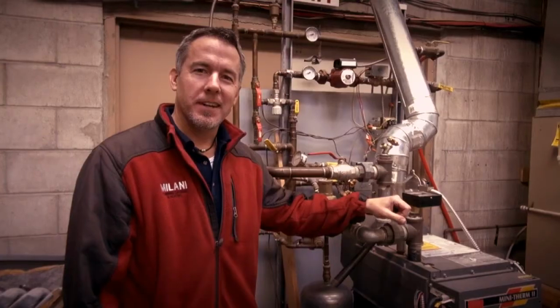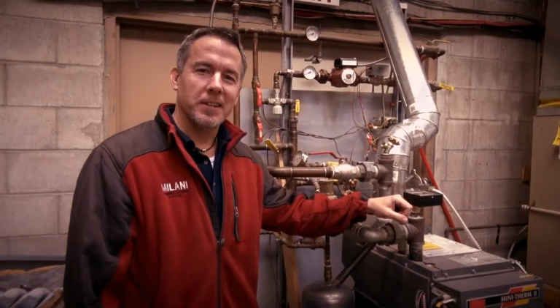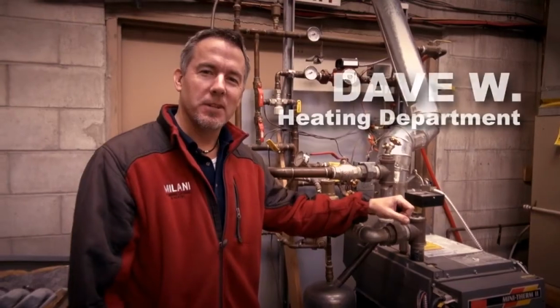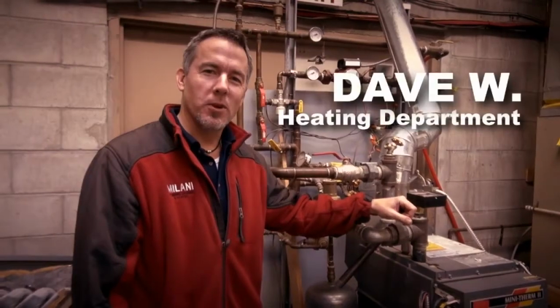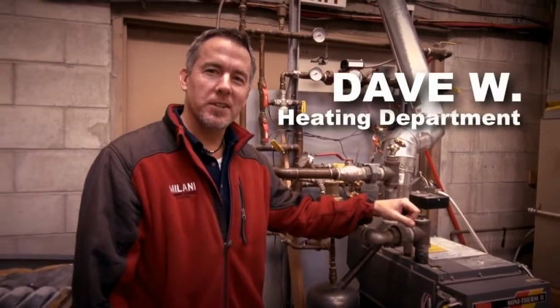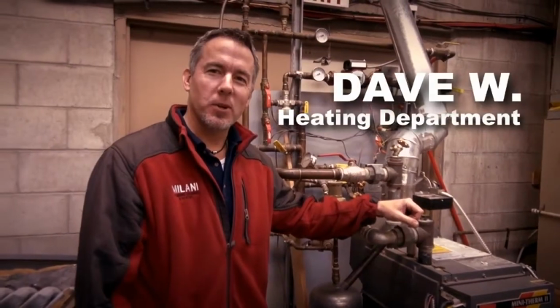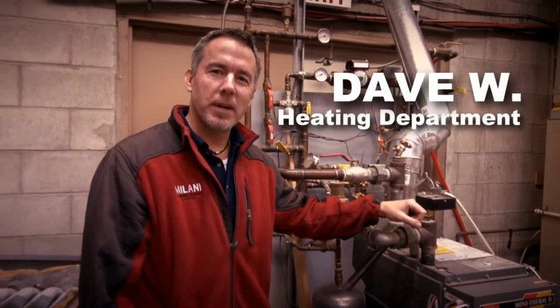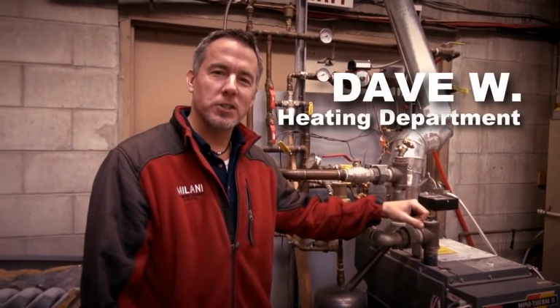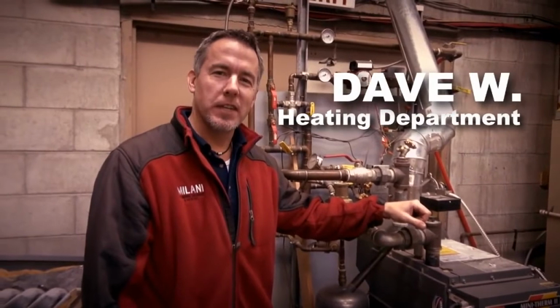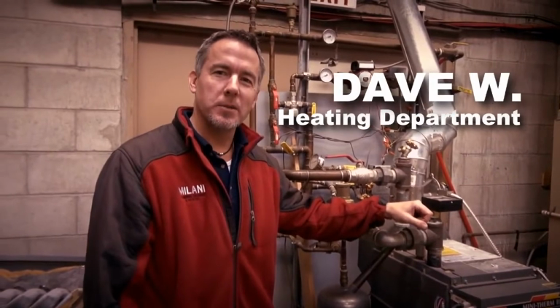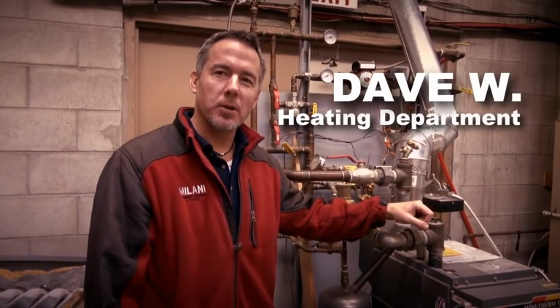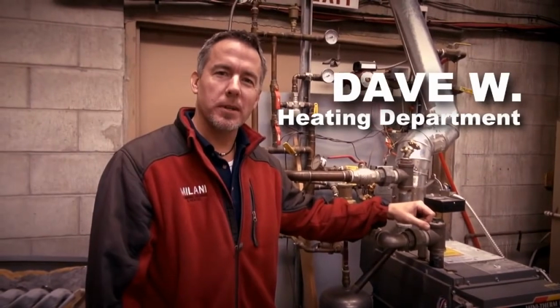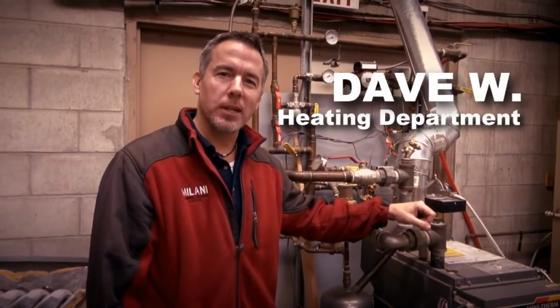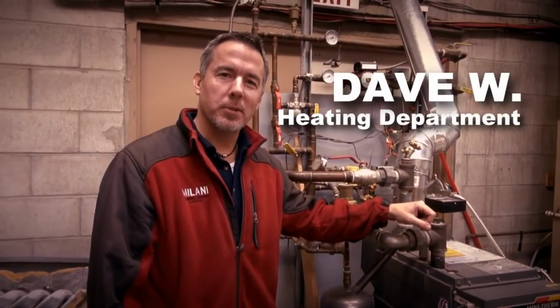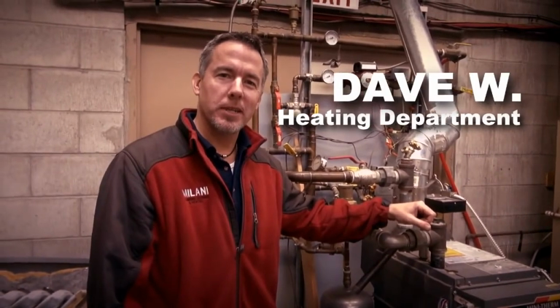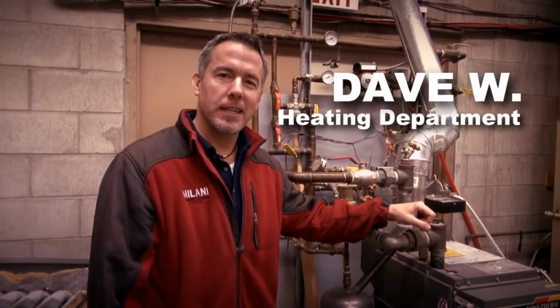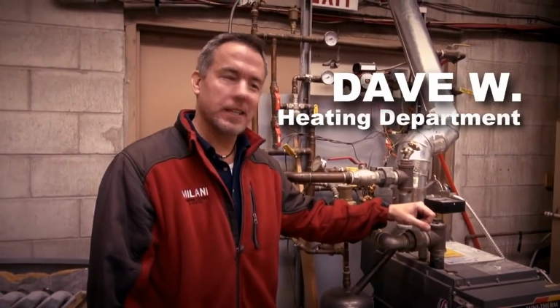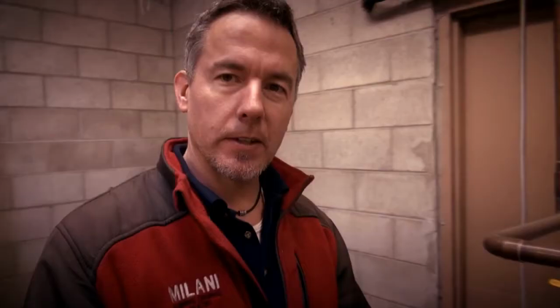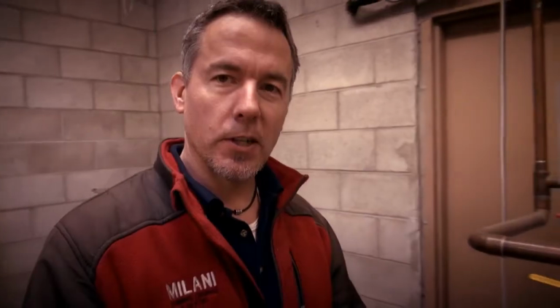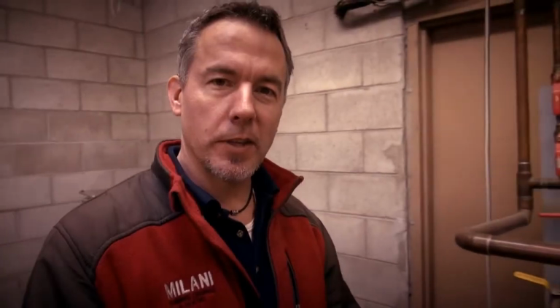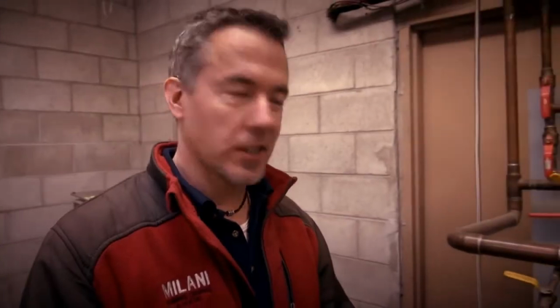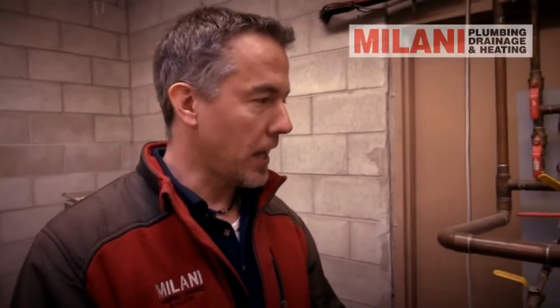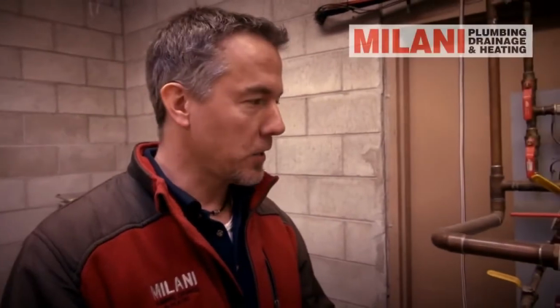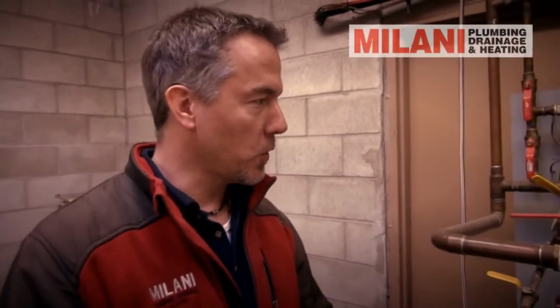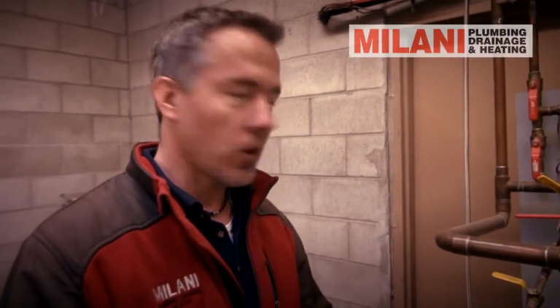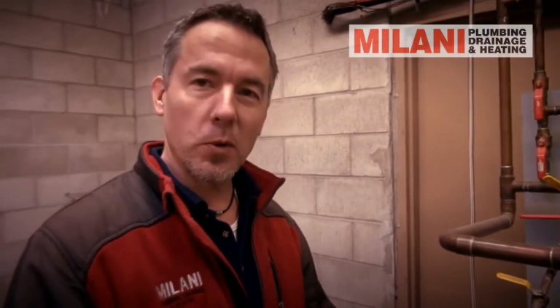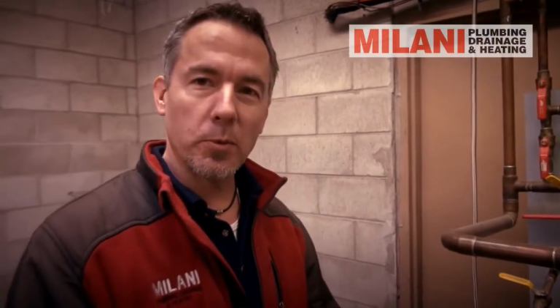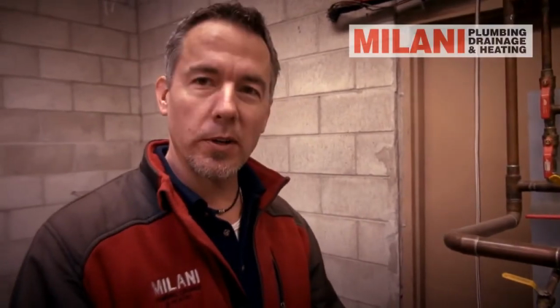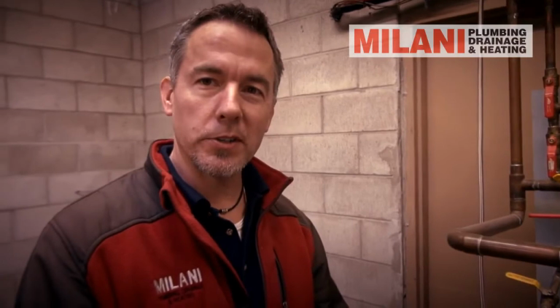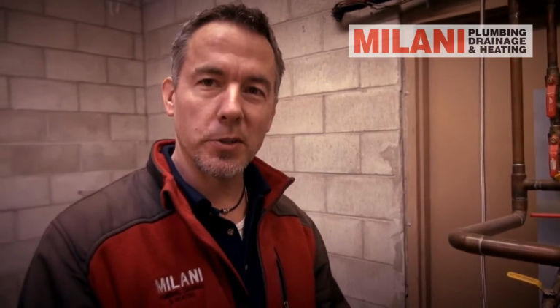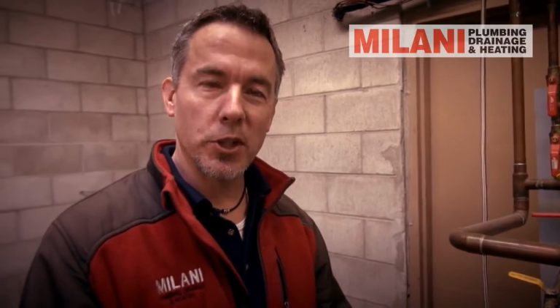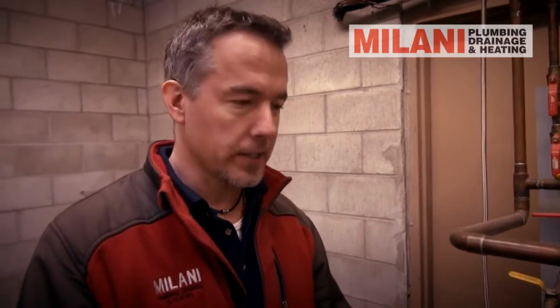Hi, I'm Dave Wharton. I'm one of the managers of the heating department at Milani Plumbing and Heating. There are lots of things that can go wrong with a boiler that should be checked.